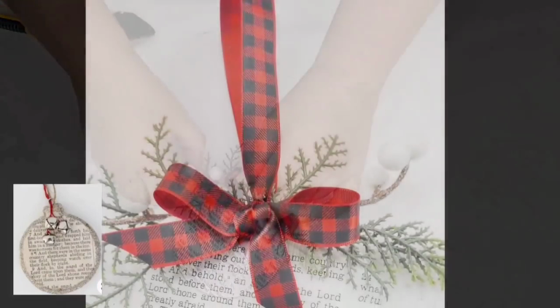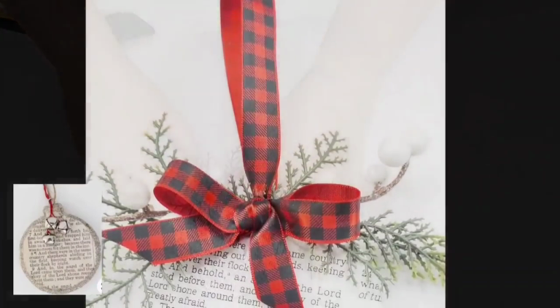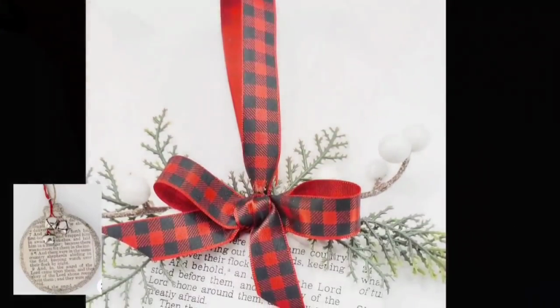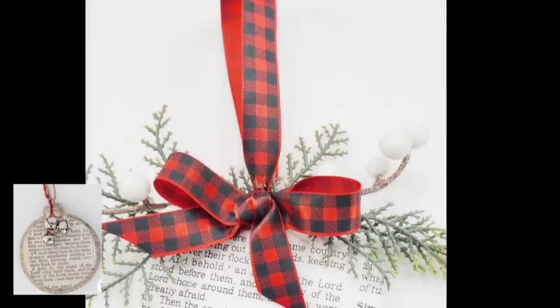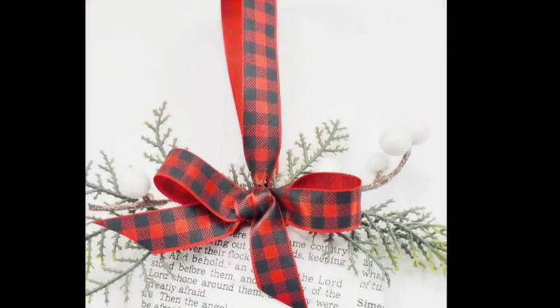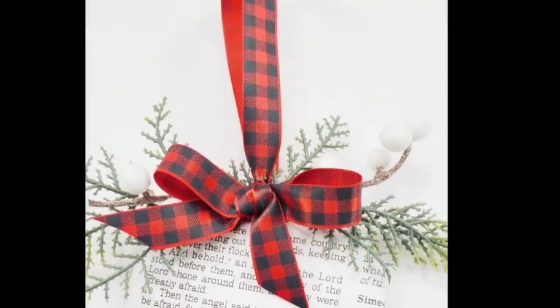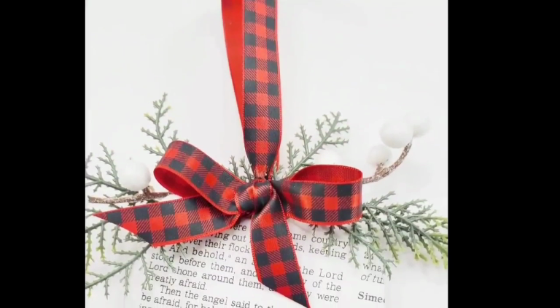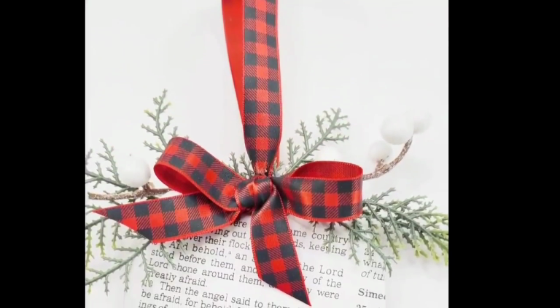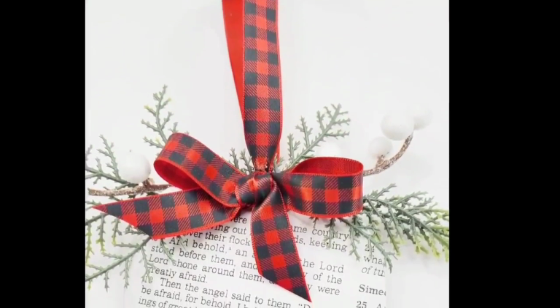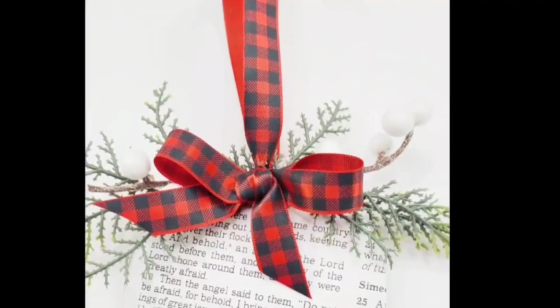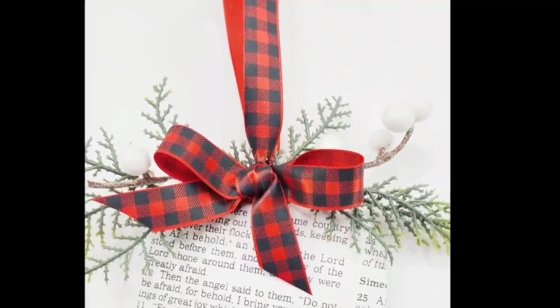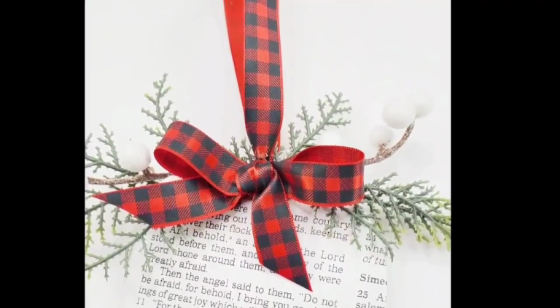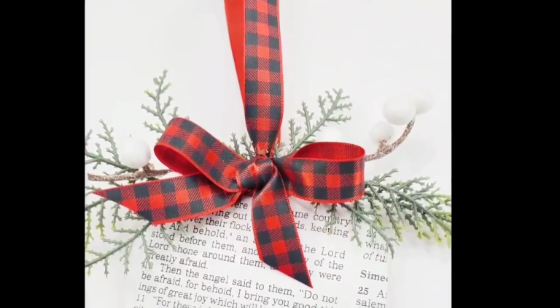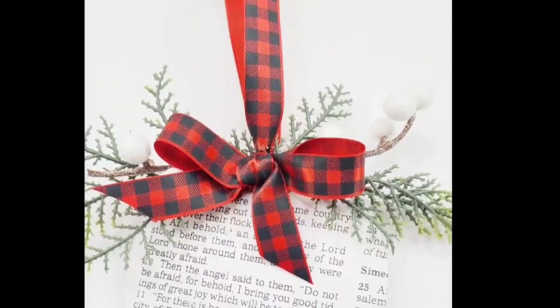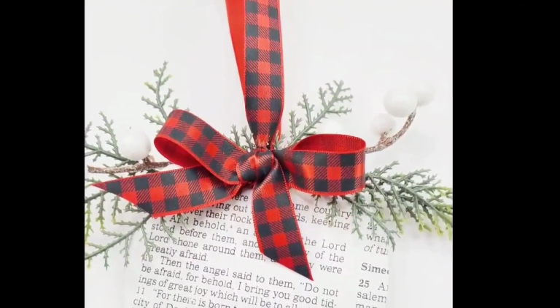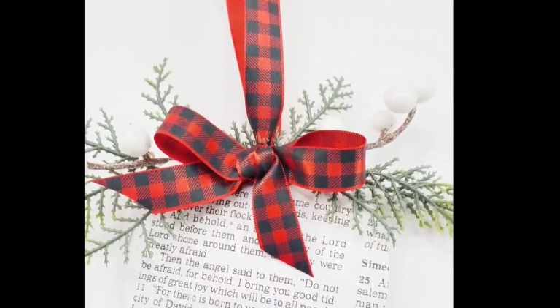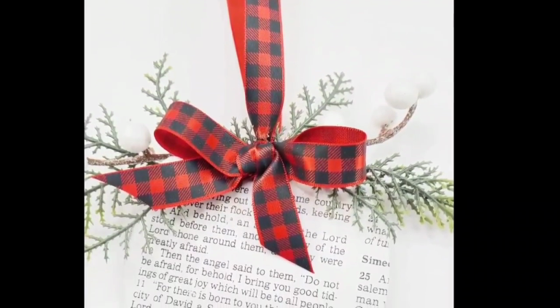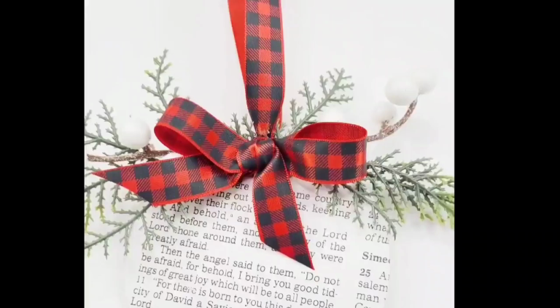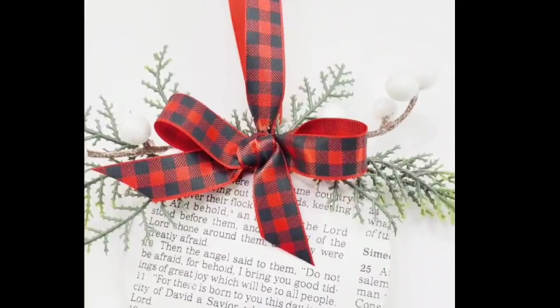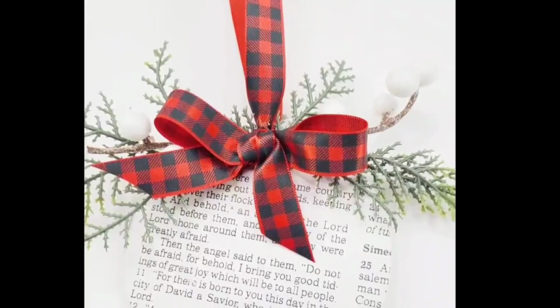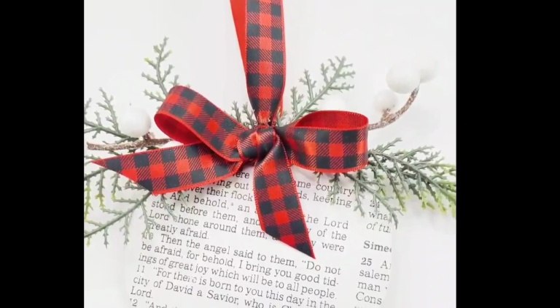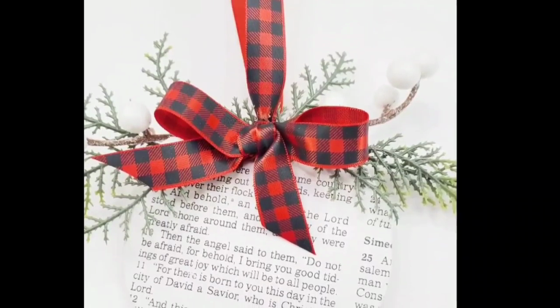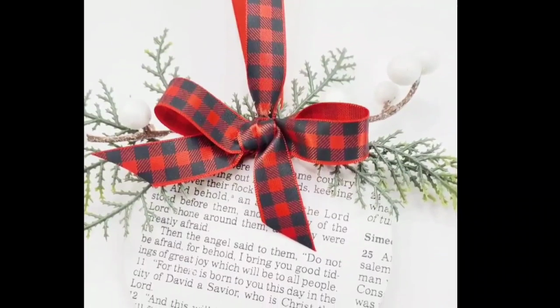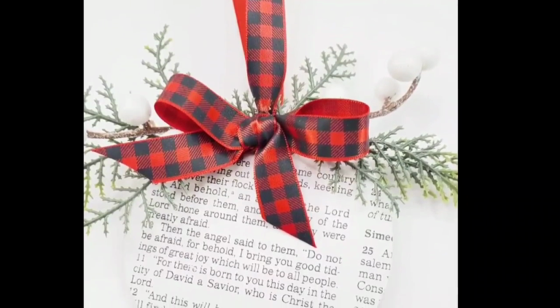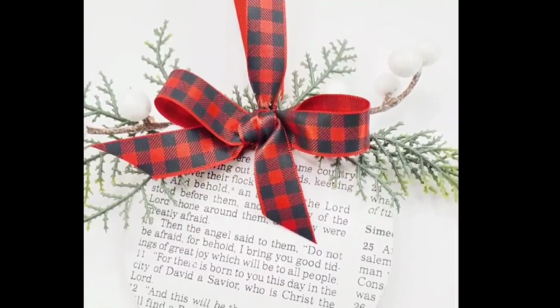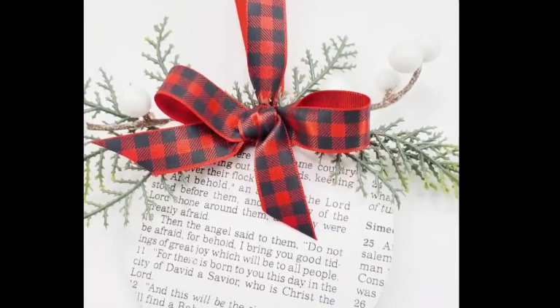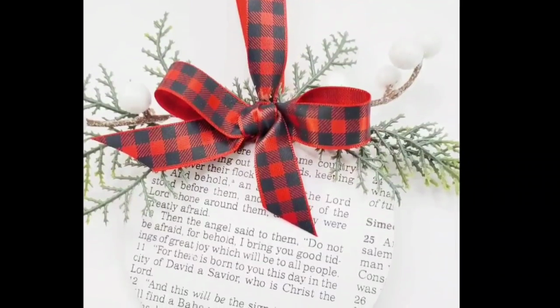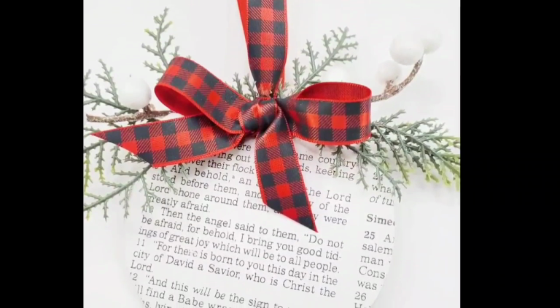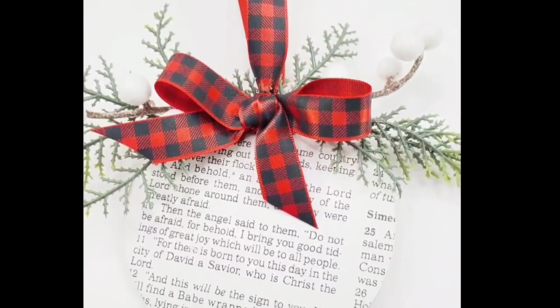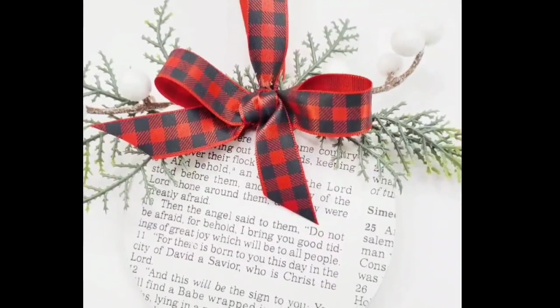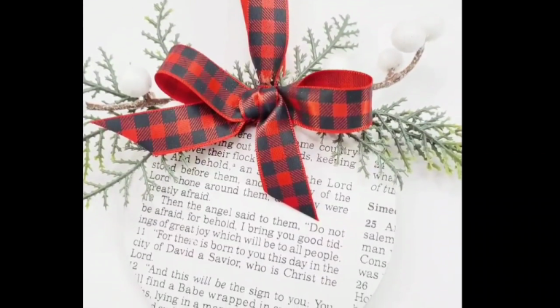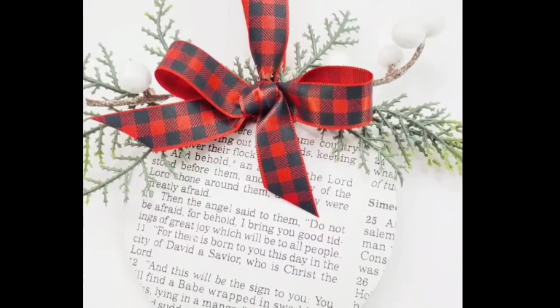I think it turned out so beautiful. I love that it has the scripture from the book of Luke and I just love that it's so simple and yet so festive.